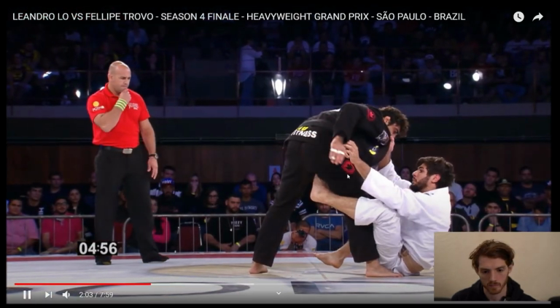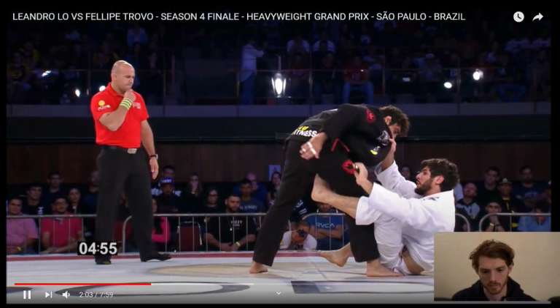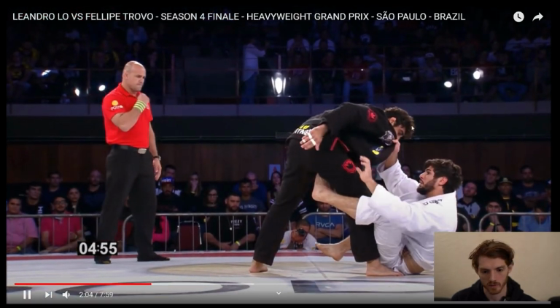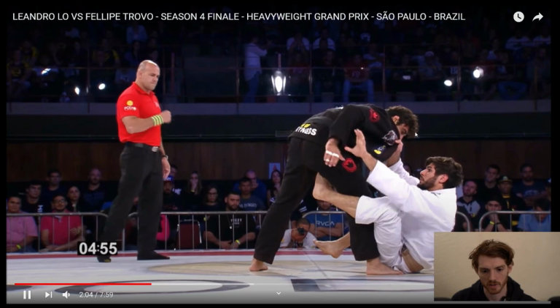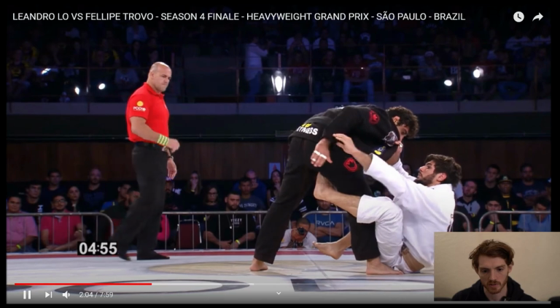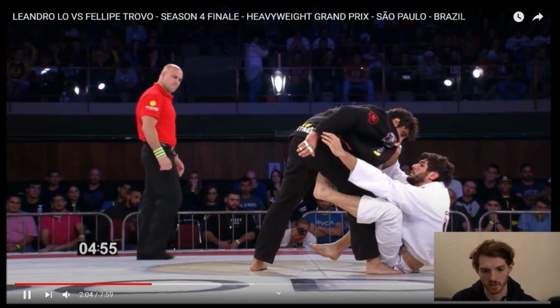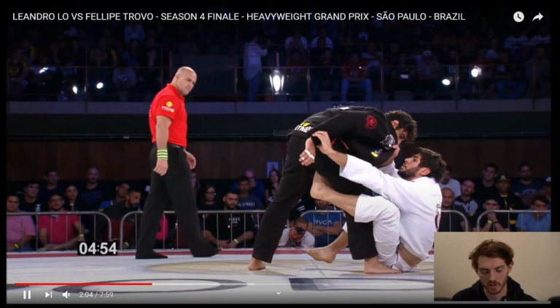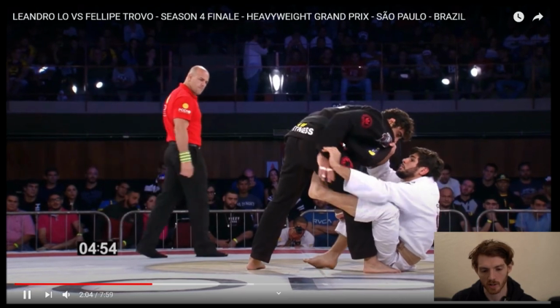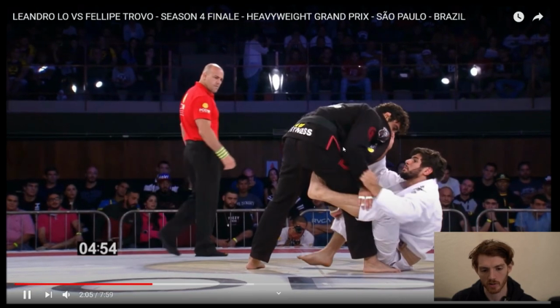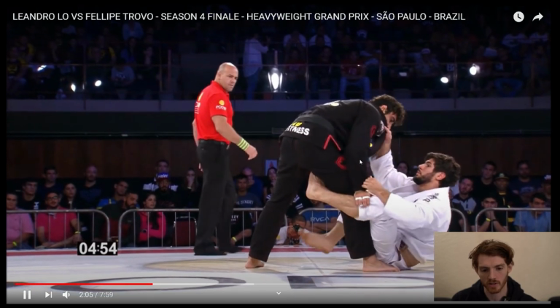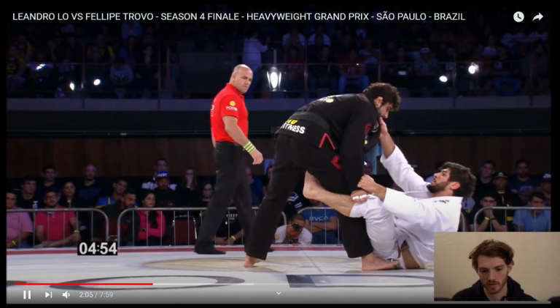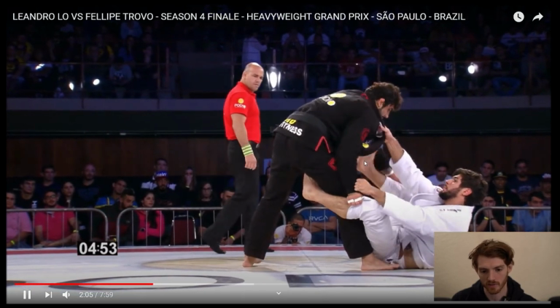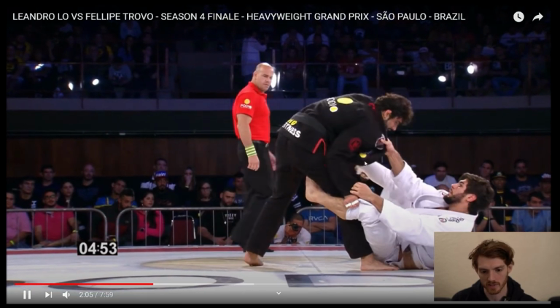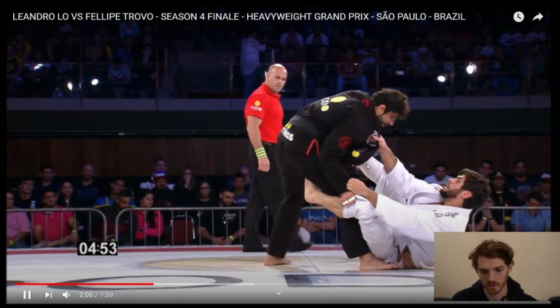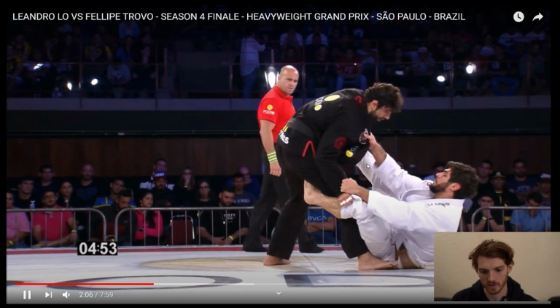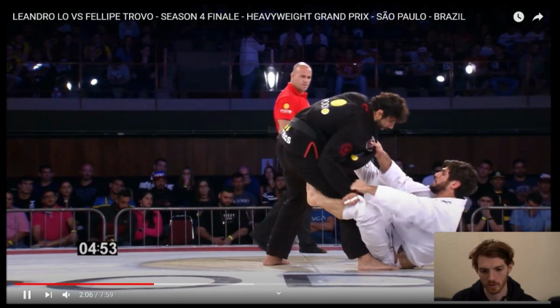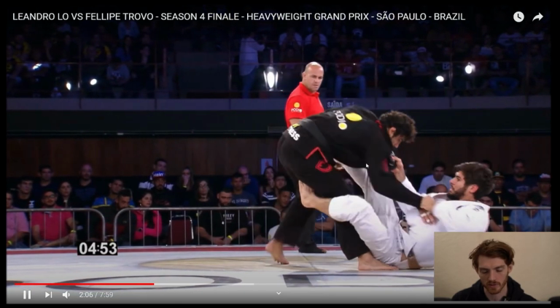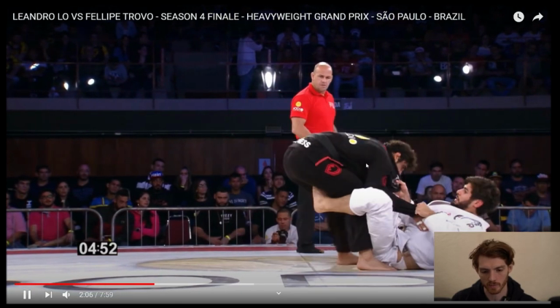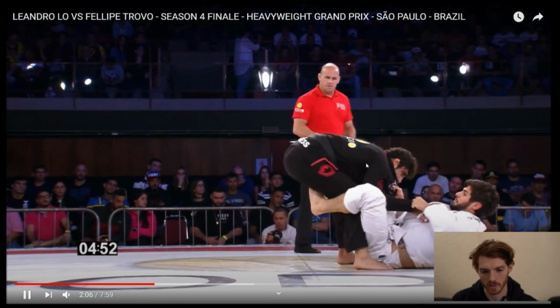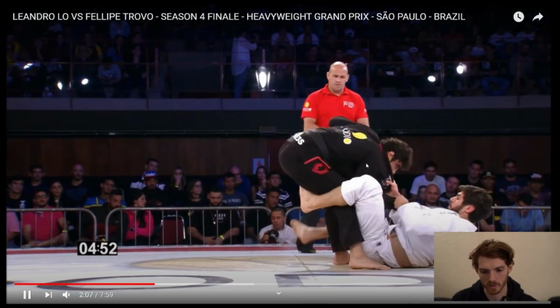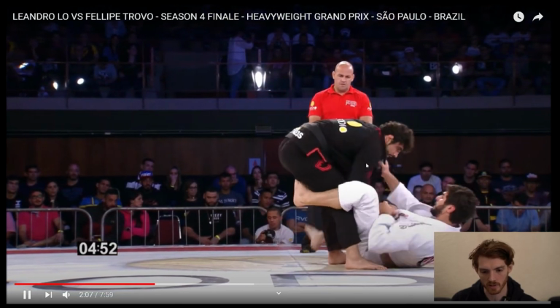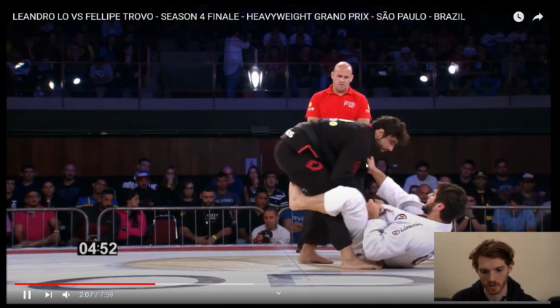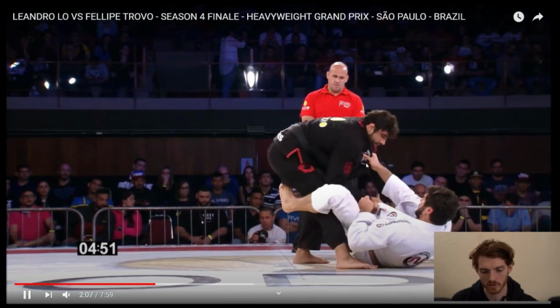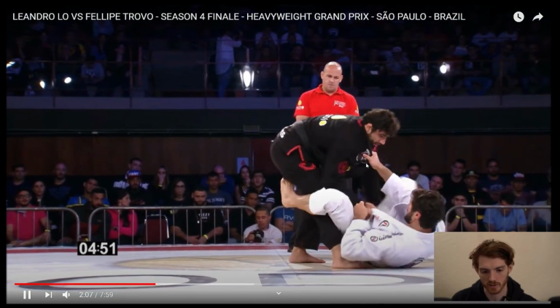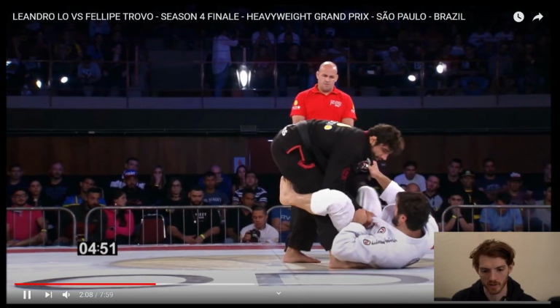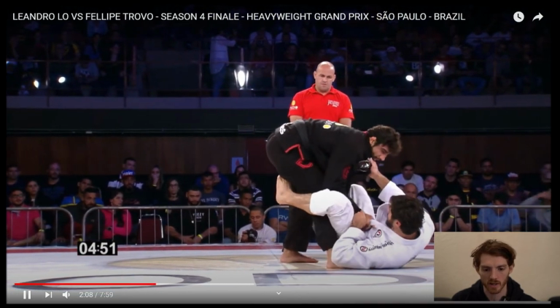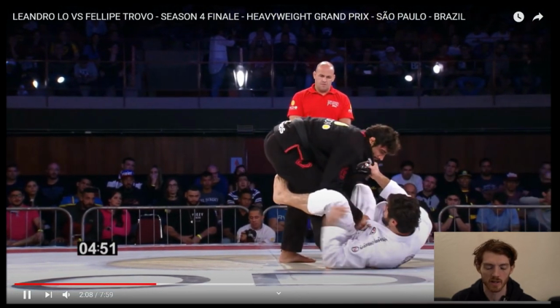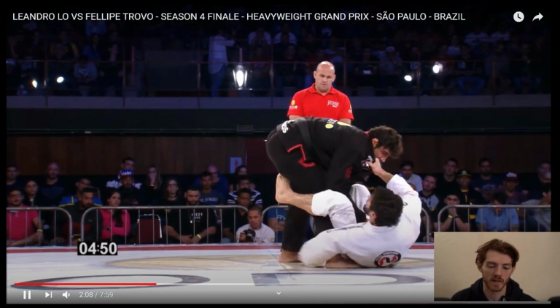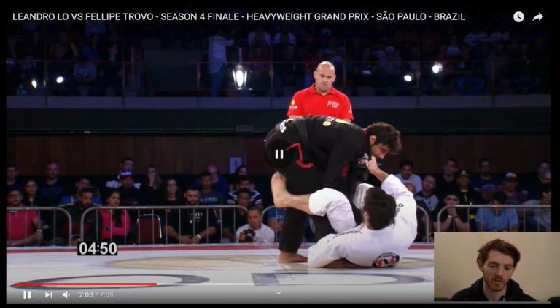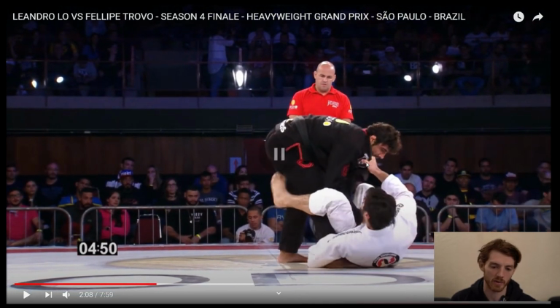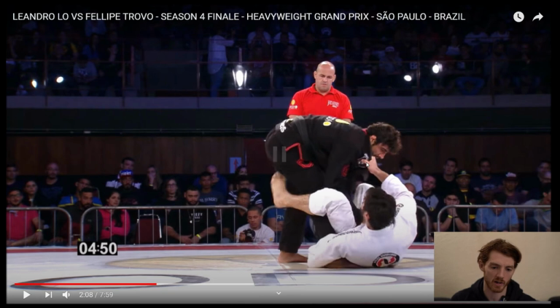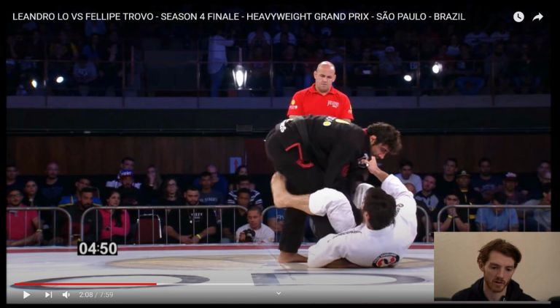Actually, he stays on the collar here, he's looking for that sleeve. Low ends up letting him get the collar sleeve. Now they're playing collar sleeve.